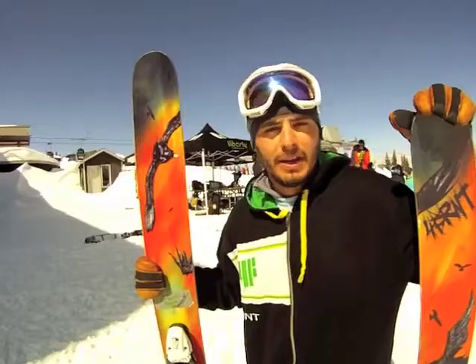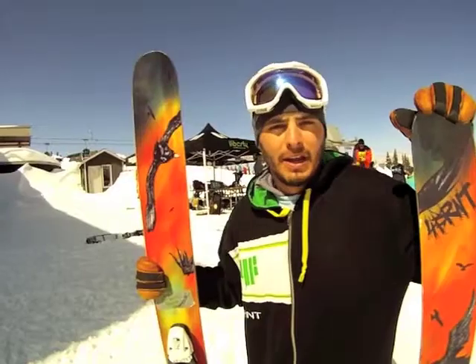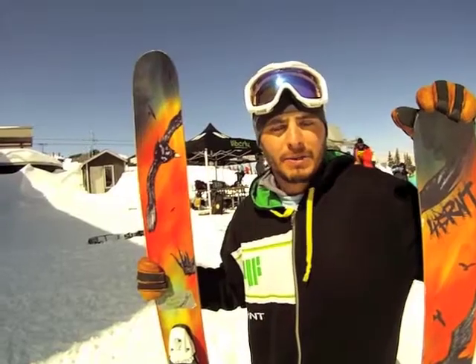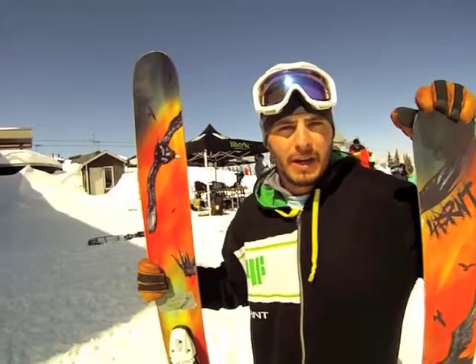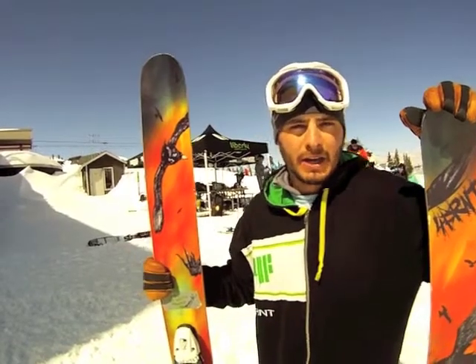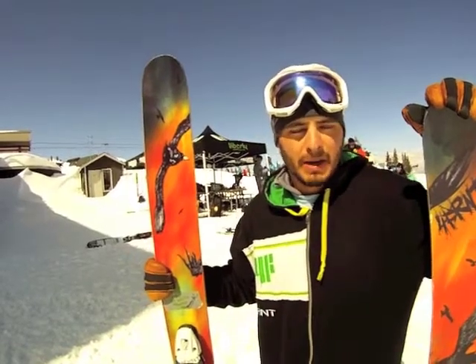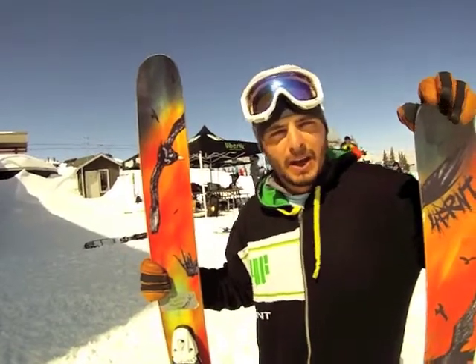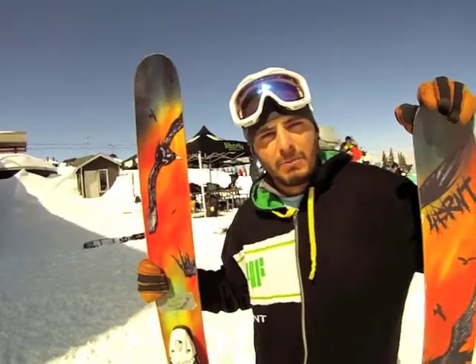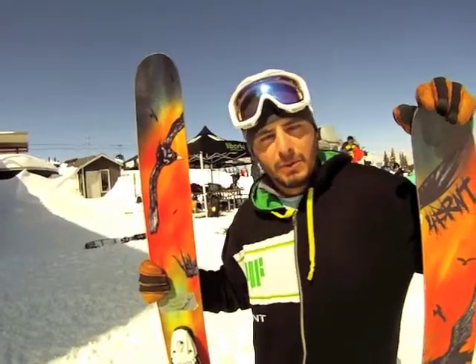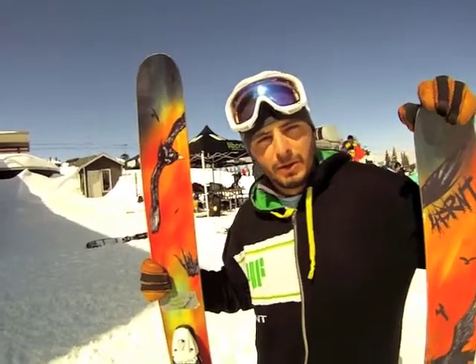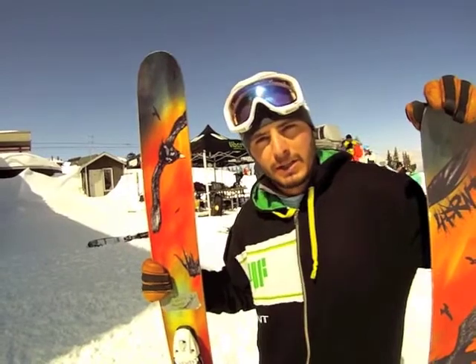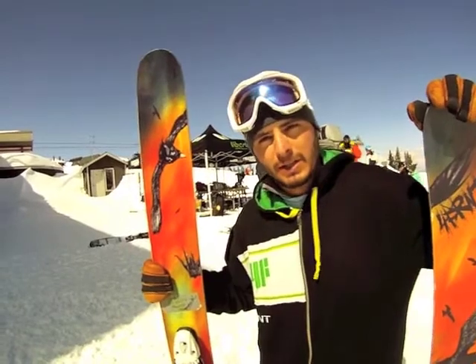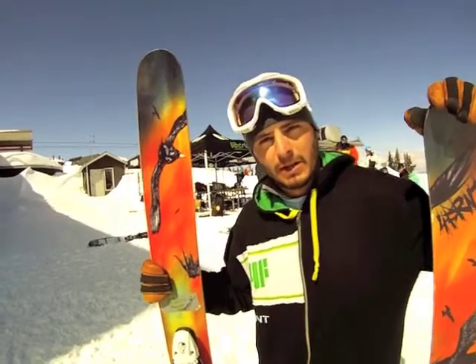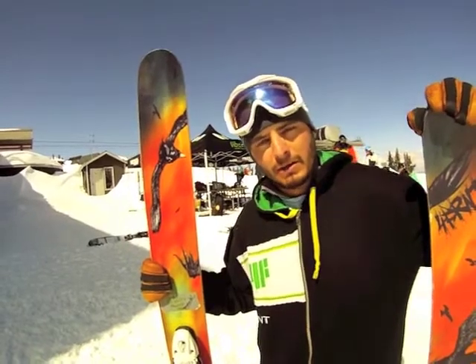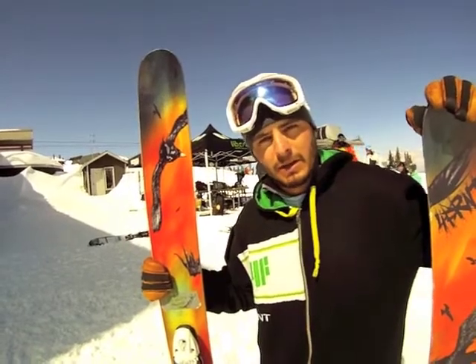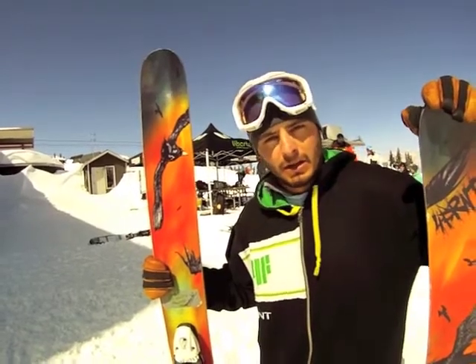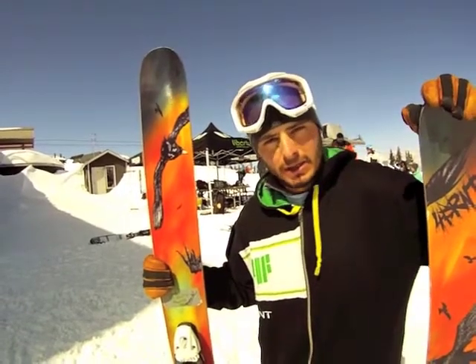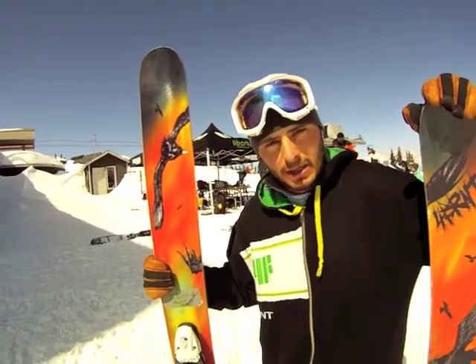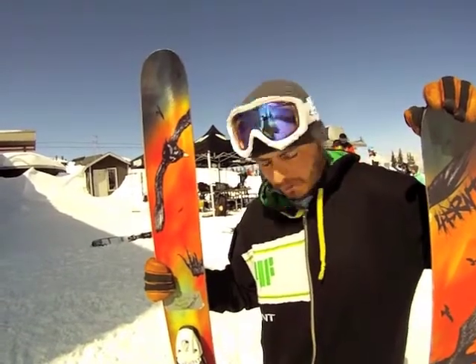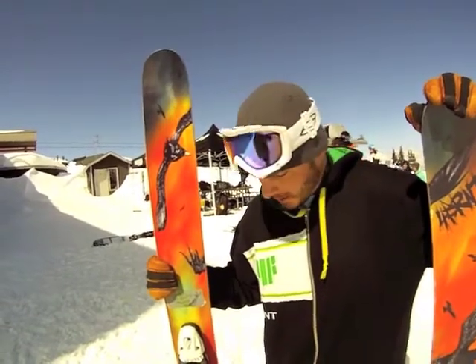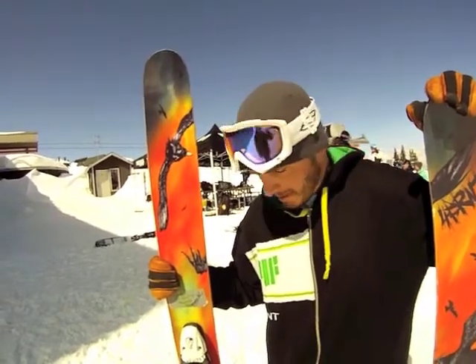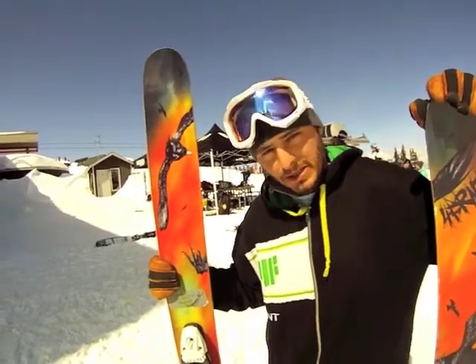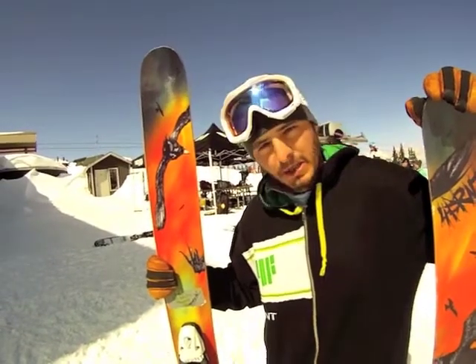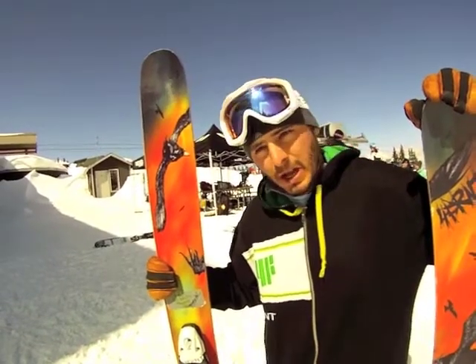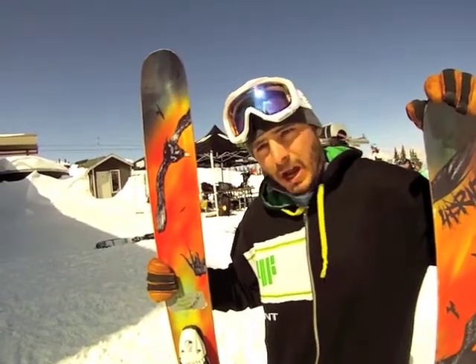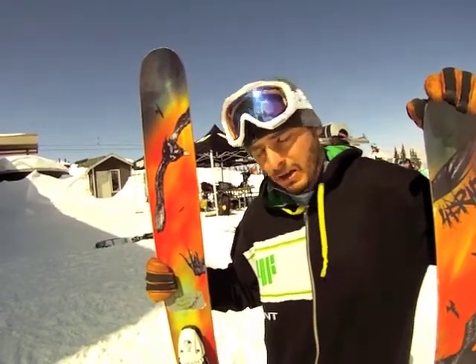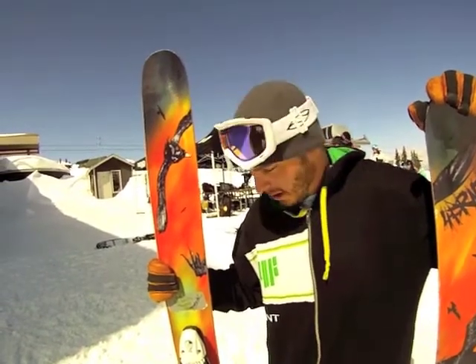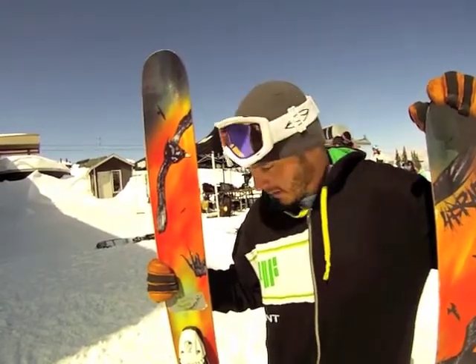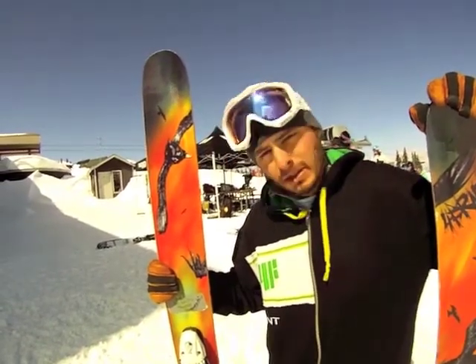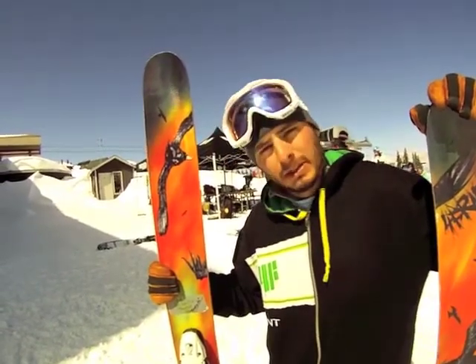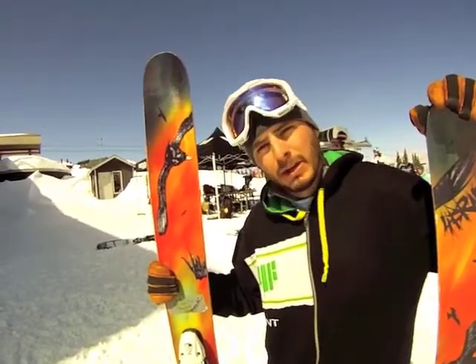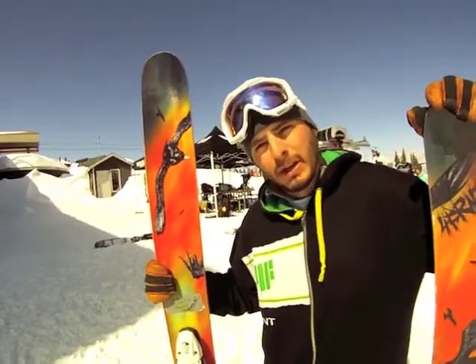Hey, what's going on guys? My name is Kenny. I'm with 4FRNT Skis out here at the Ski Test with FreeSkier Magazine and I want to talk to you about the Renegade.